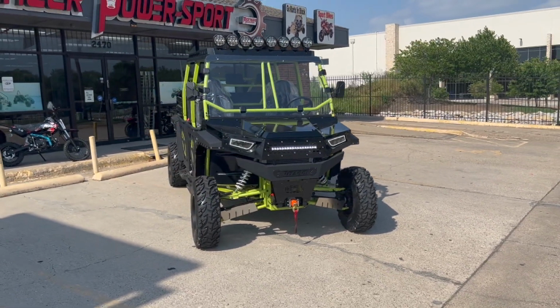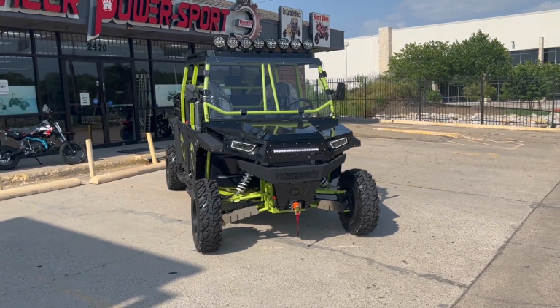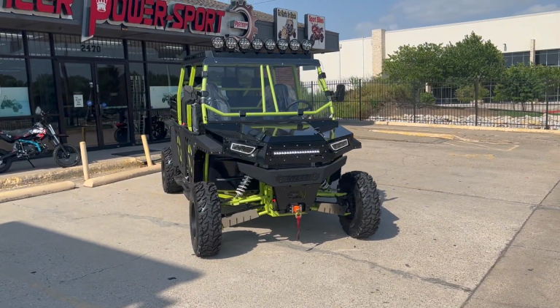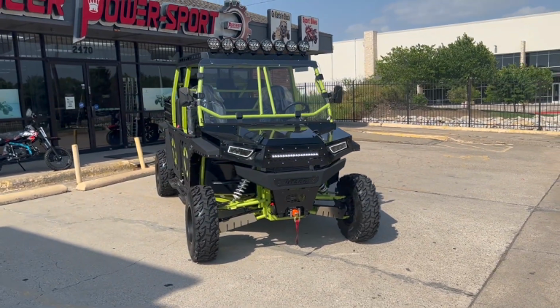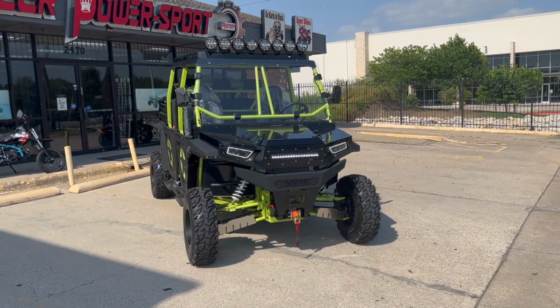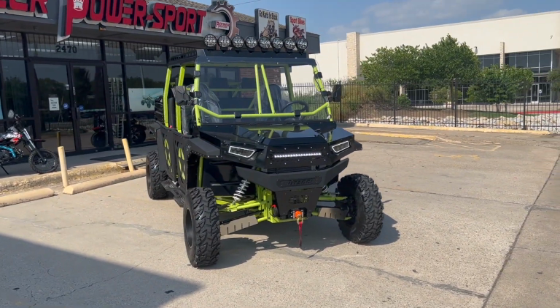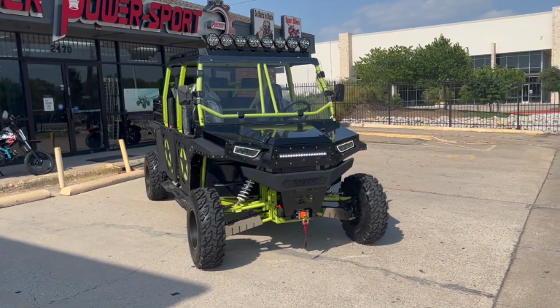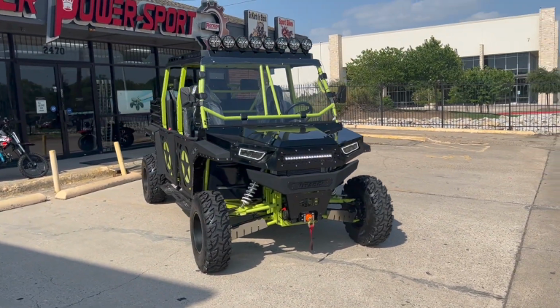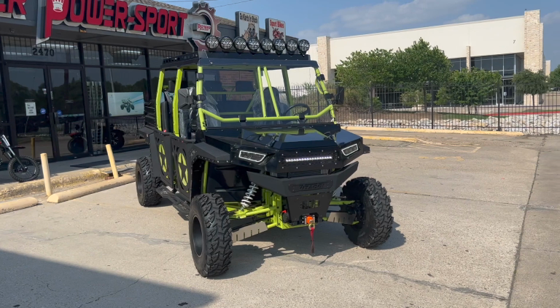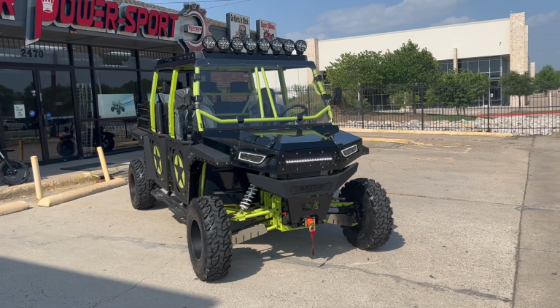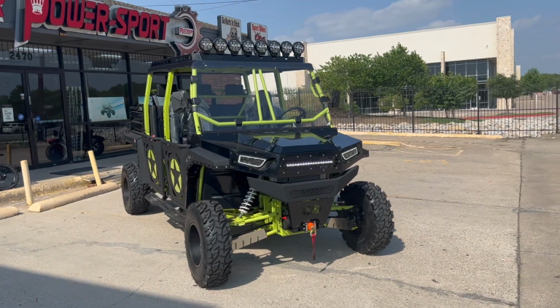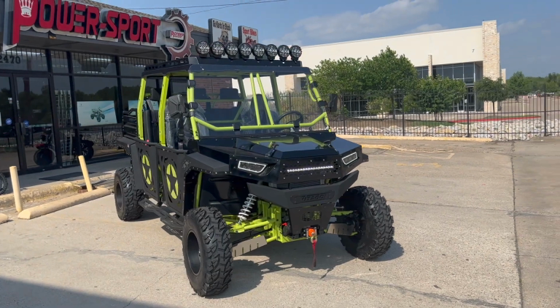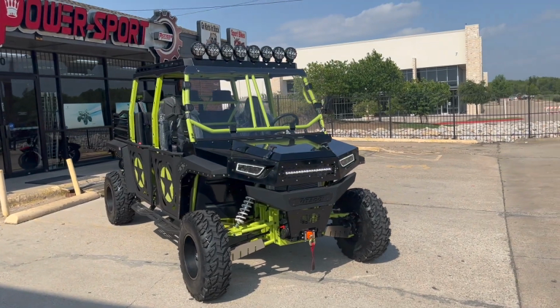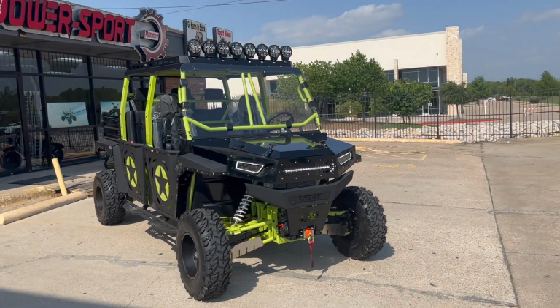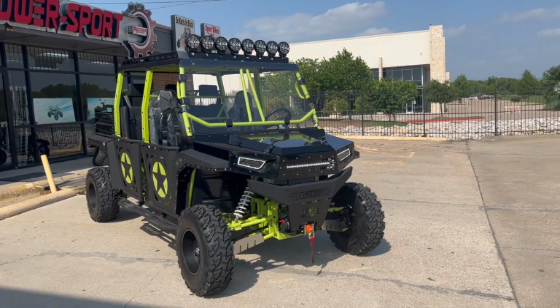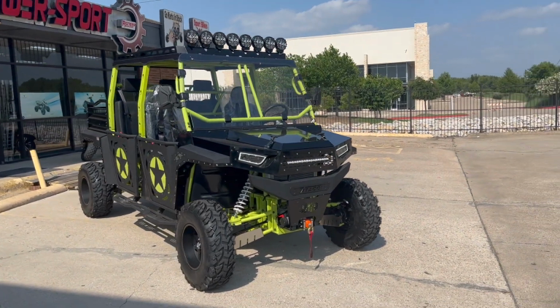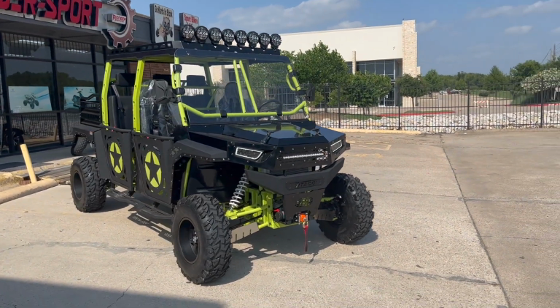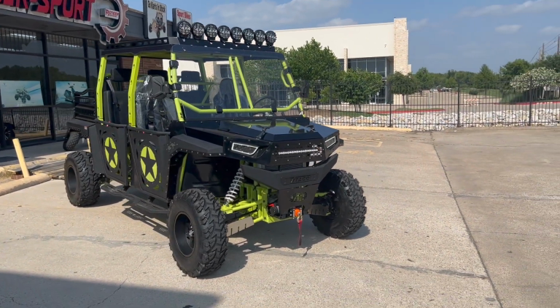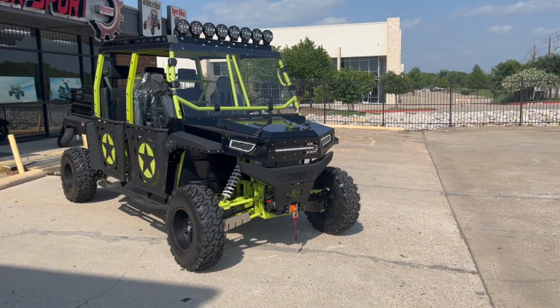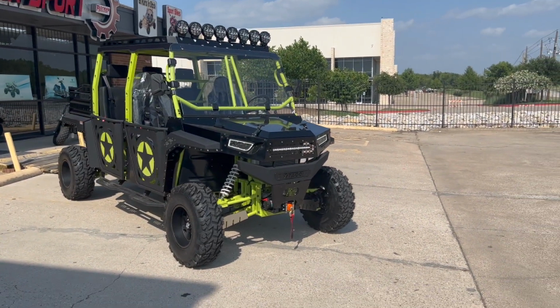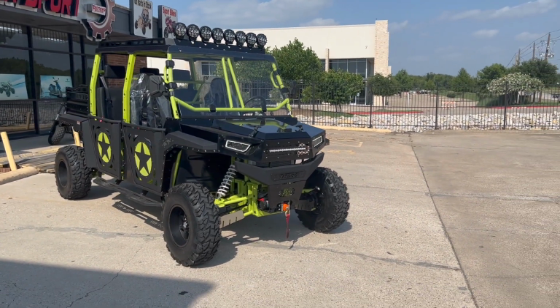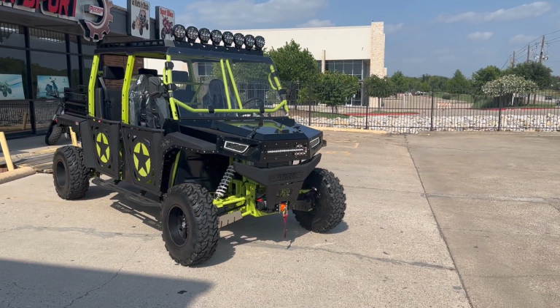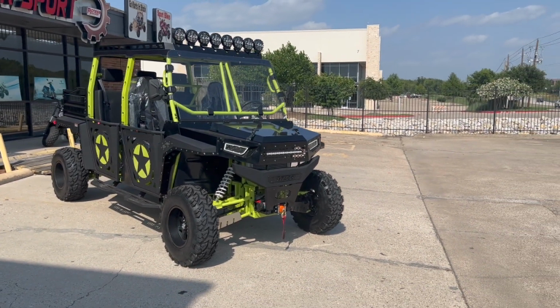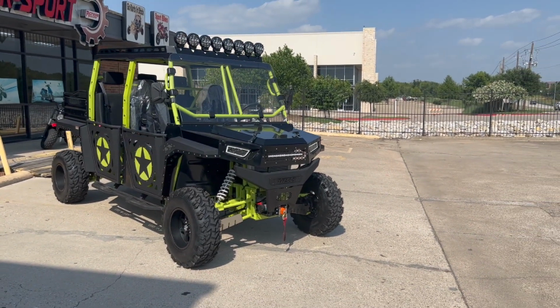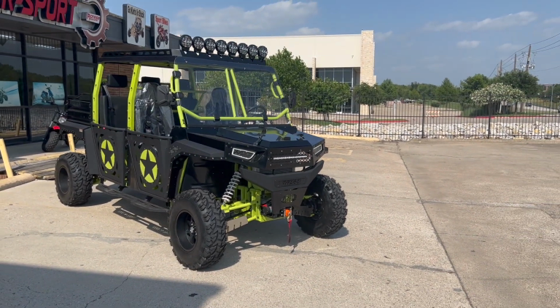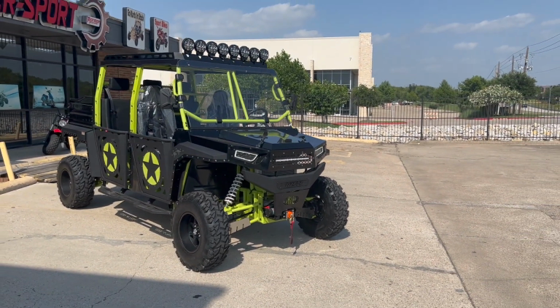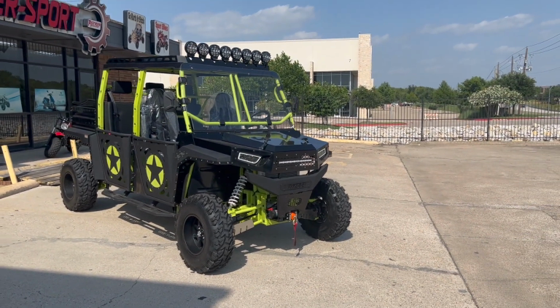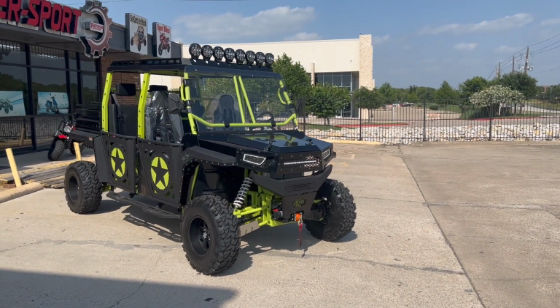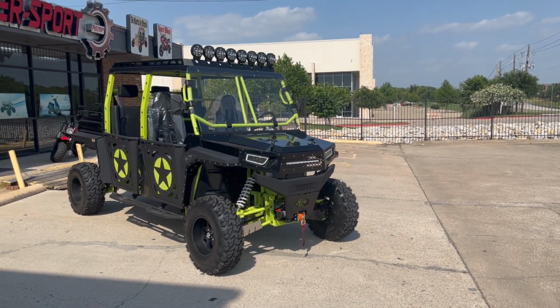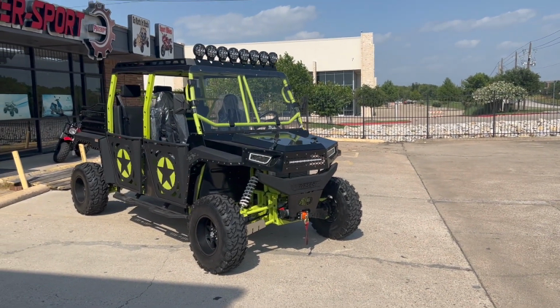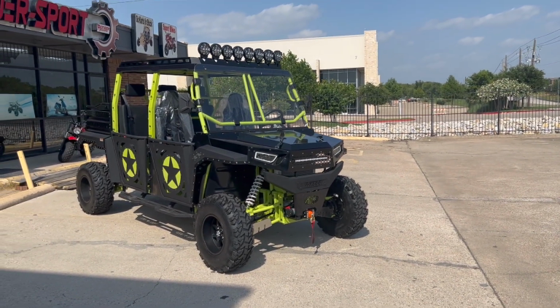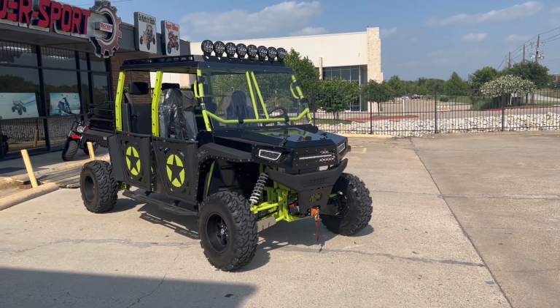This one here has 81 horsepower. It's a 996cc V-twin EFI engine.